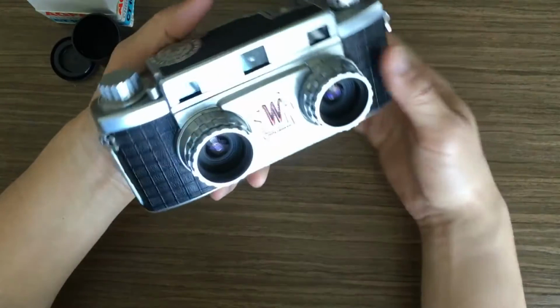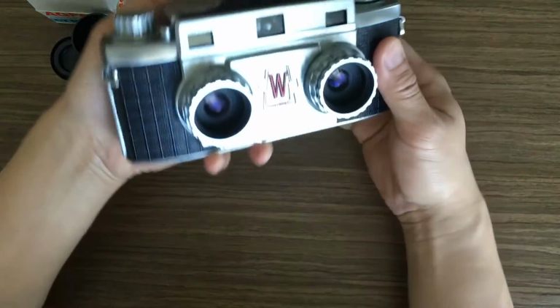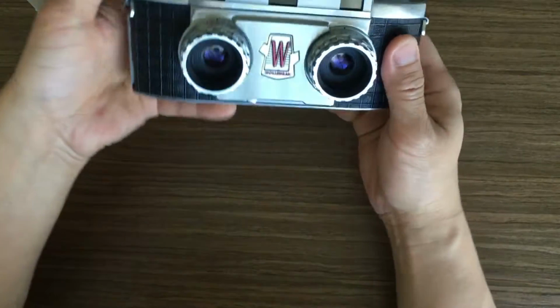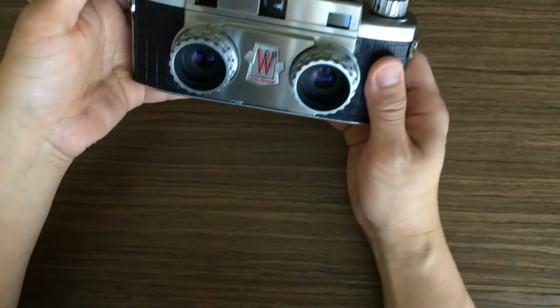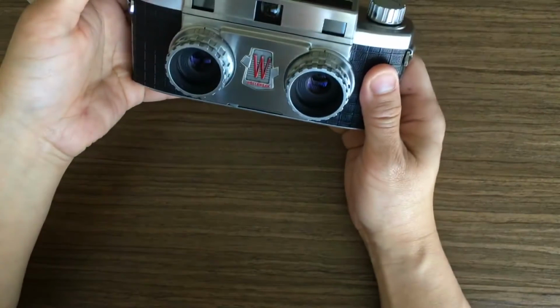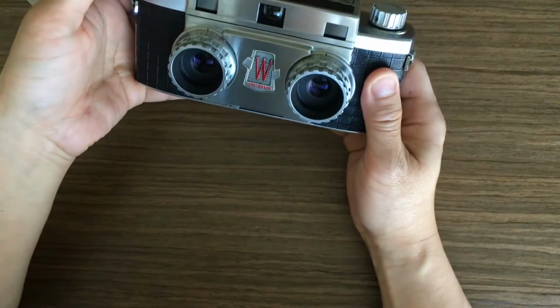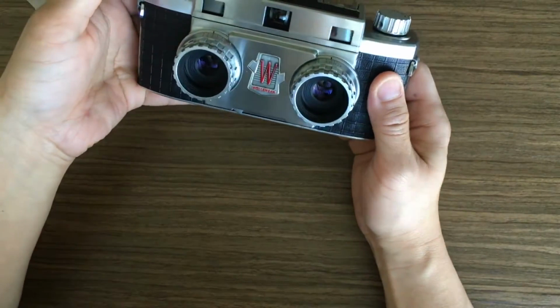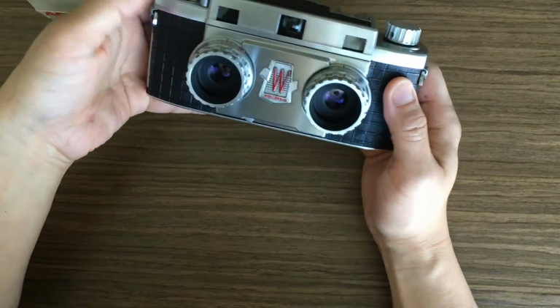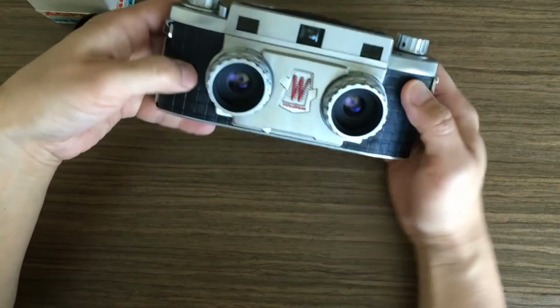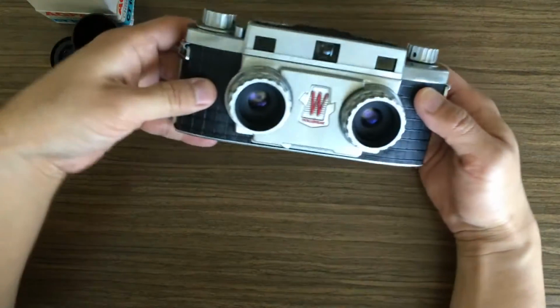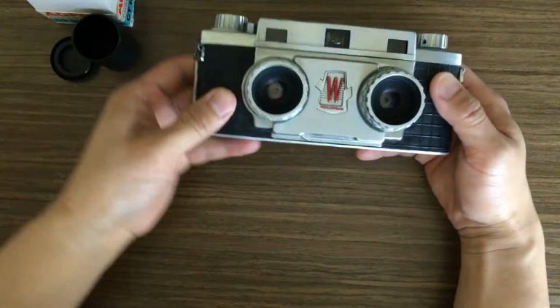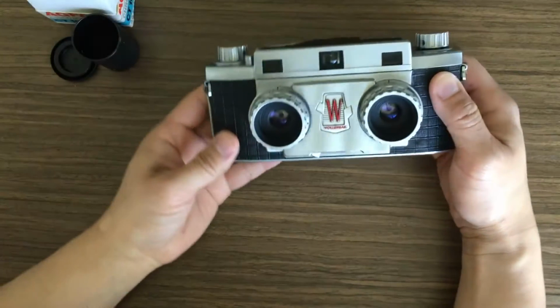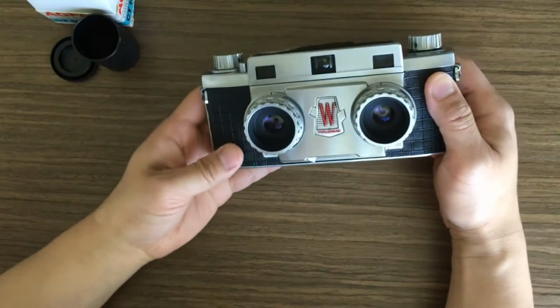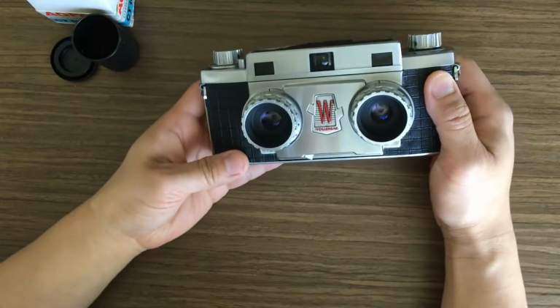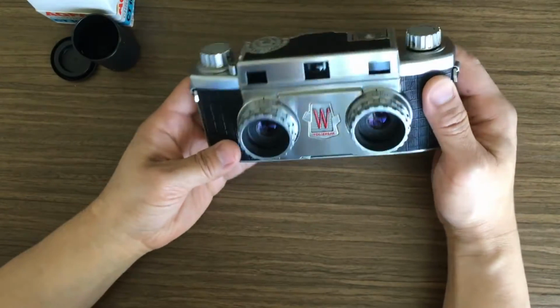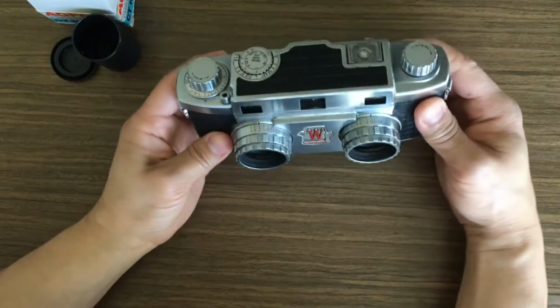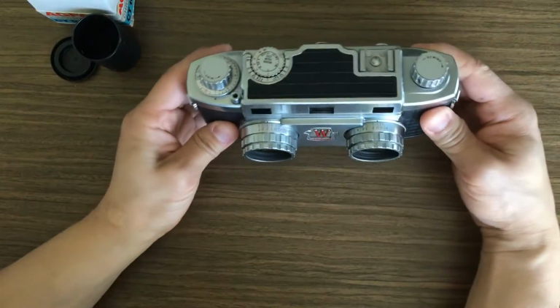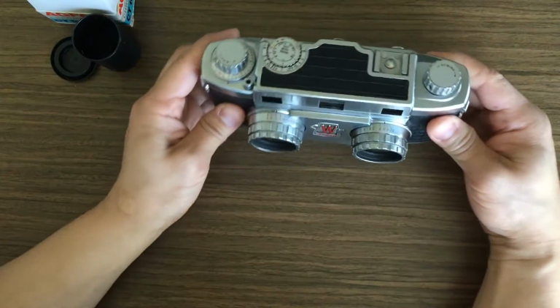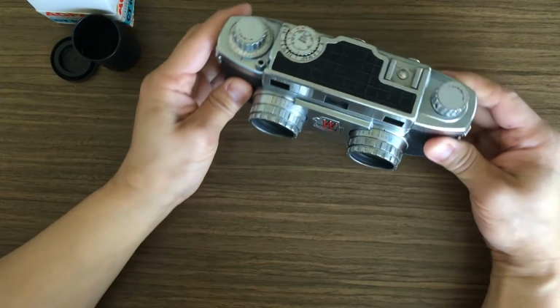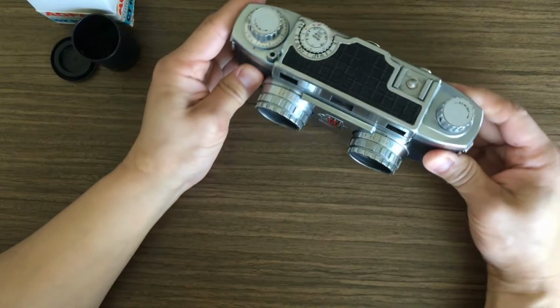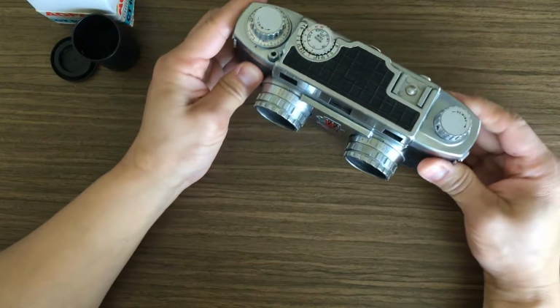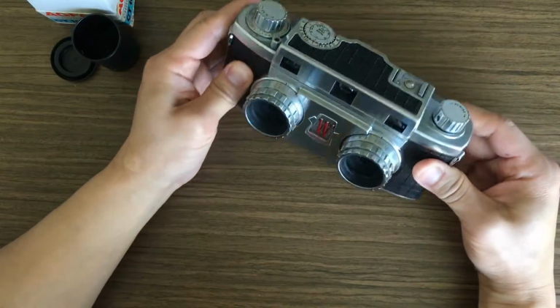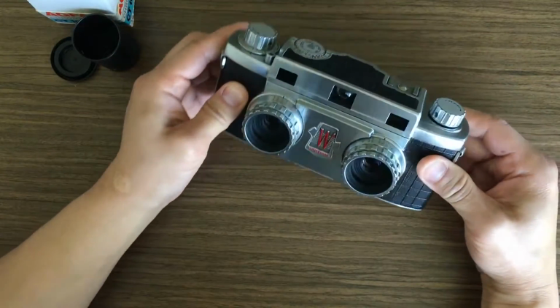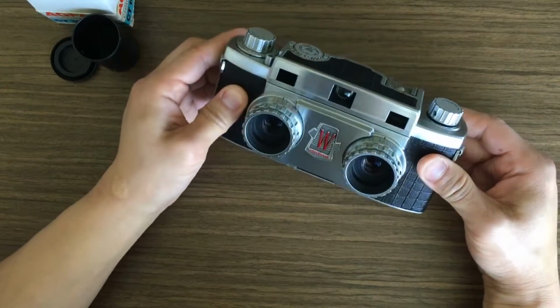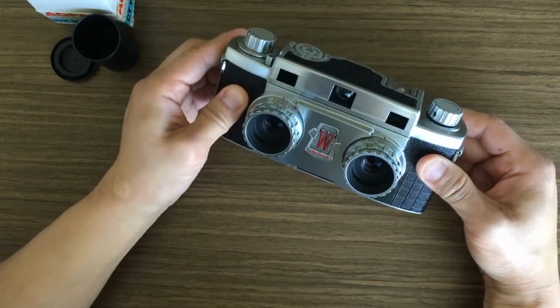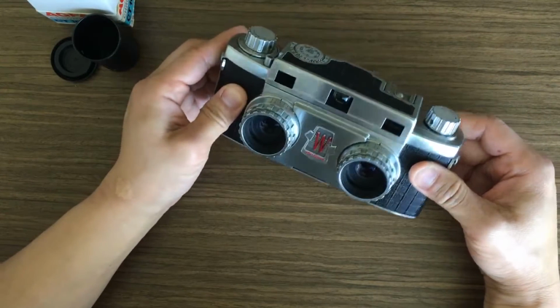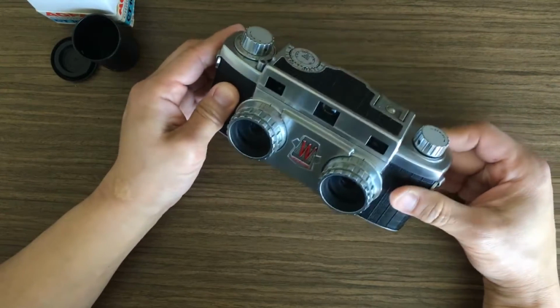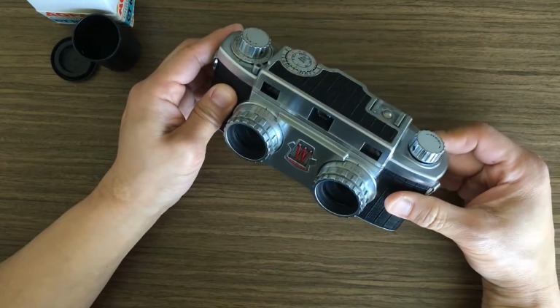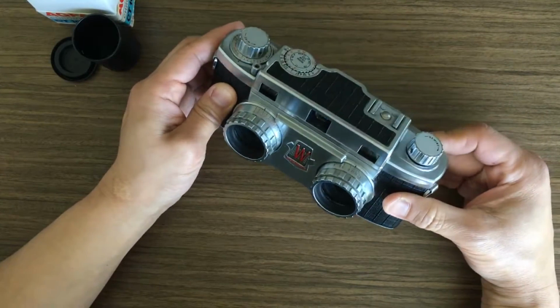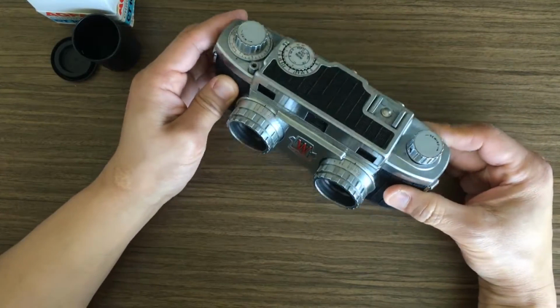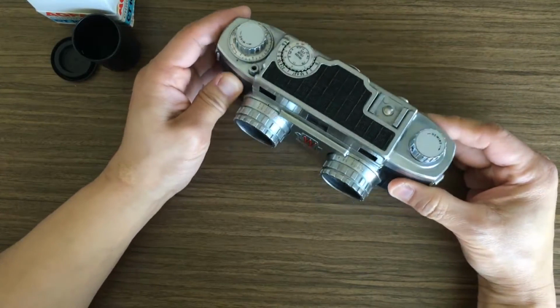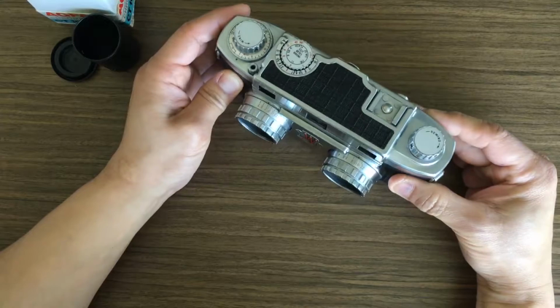We'll see what images I get from this thing, and I'll be sure to post results or put some links on there.